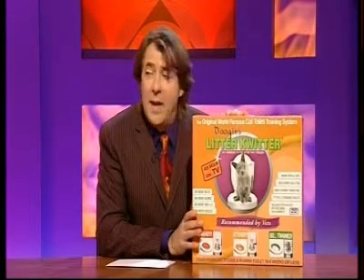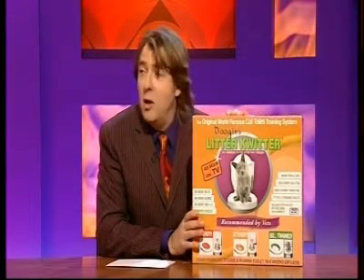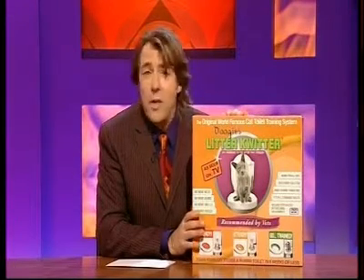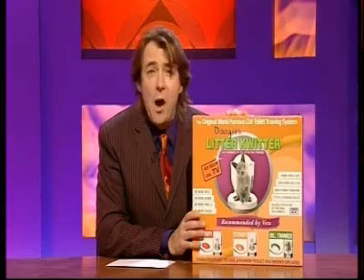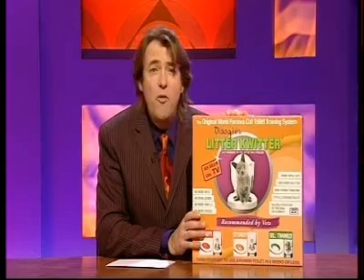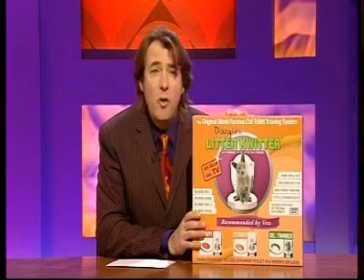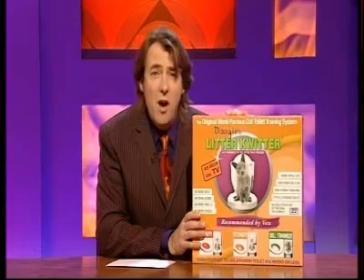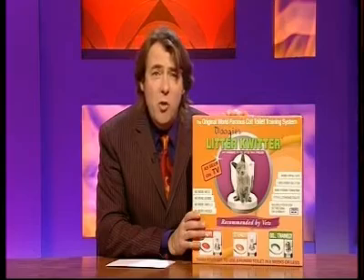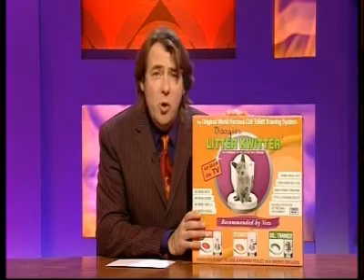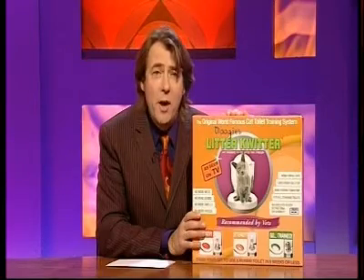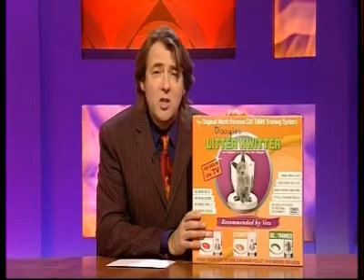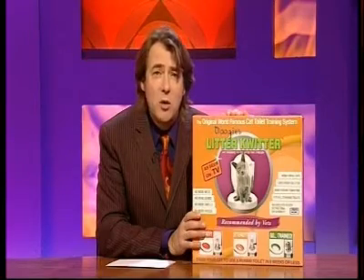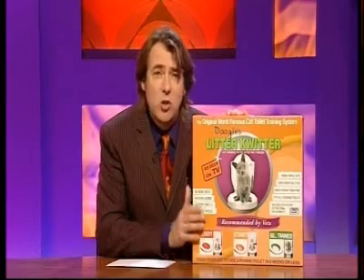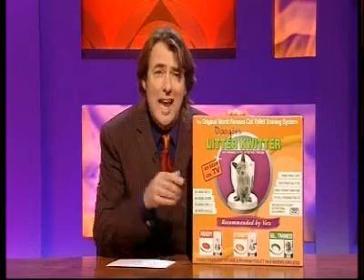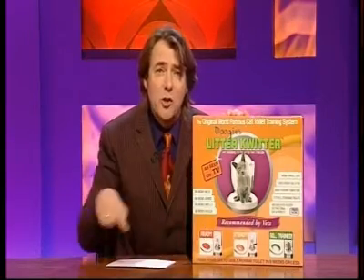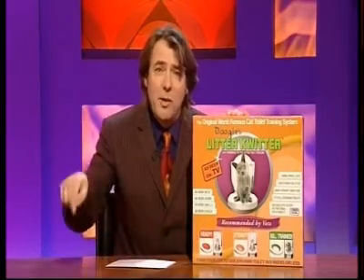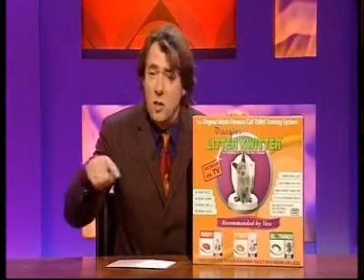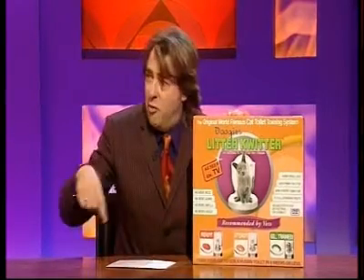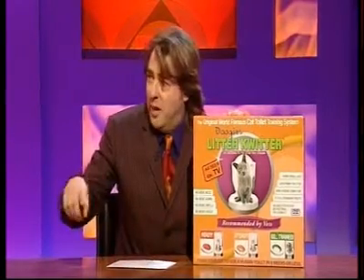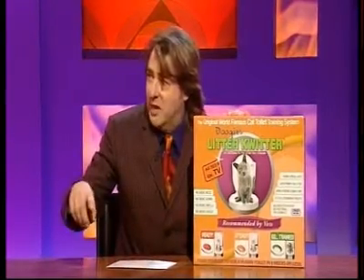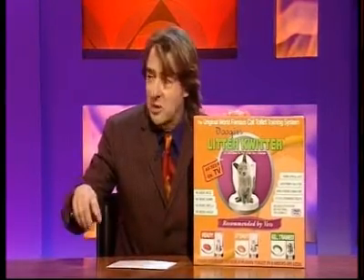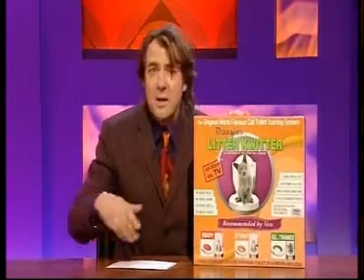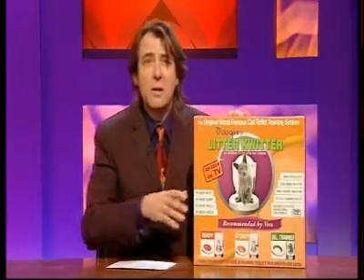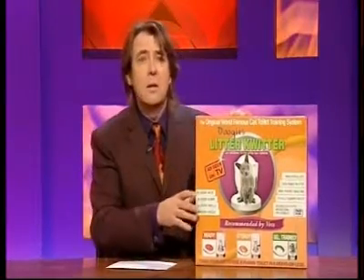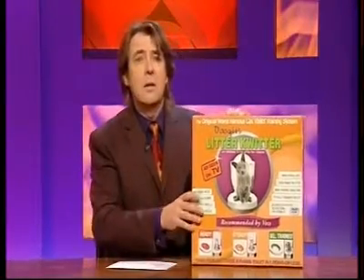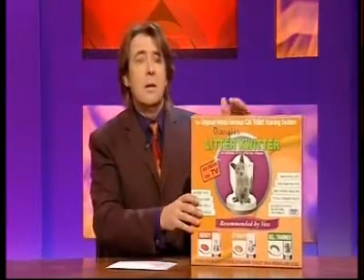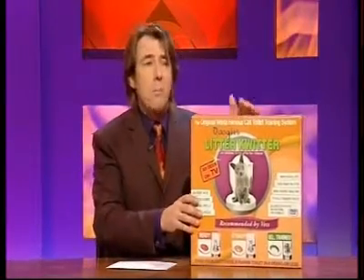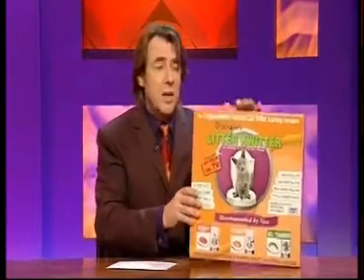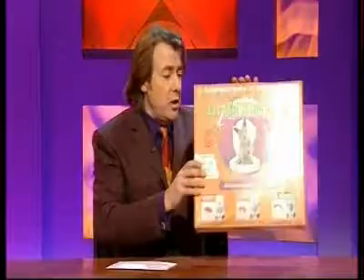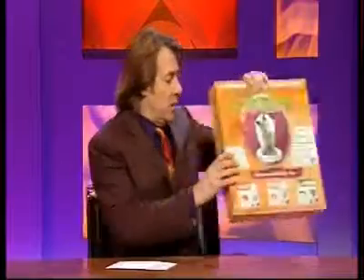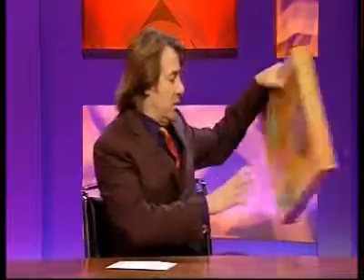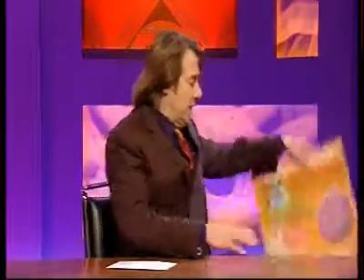Now, good luck with that. I'm a 45-year-old human, and I still cause collateral damage in the bathroom on occasion. Basically, what you do with this is this.